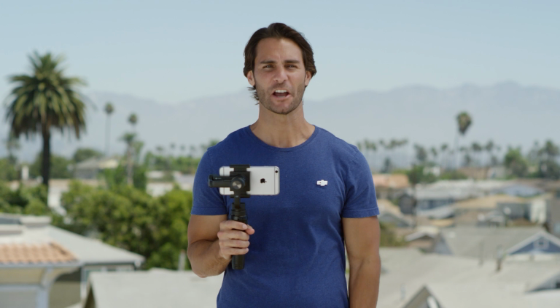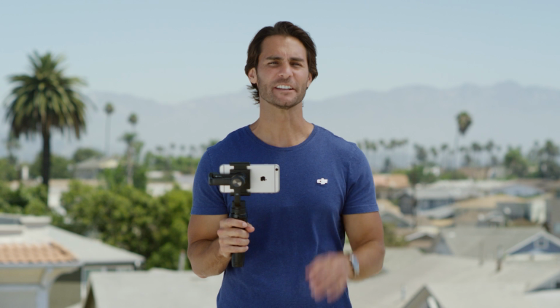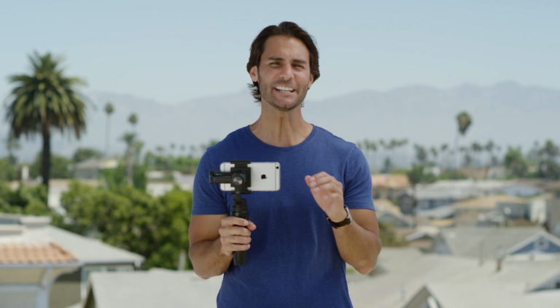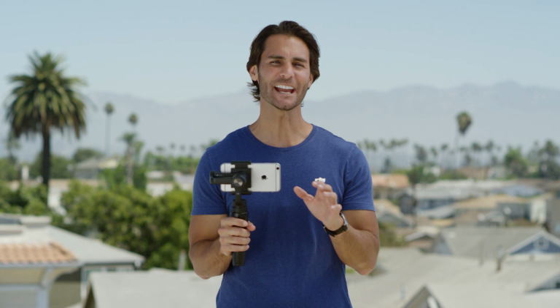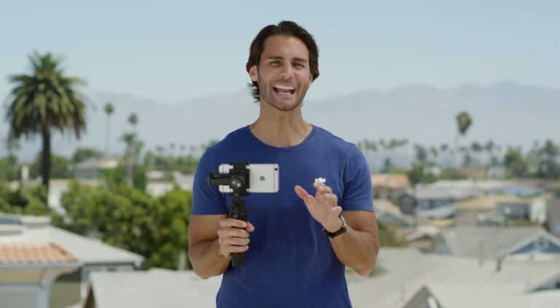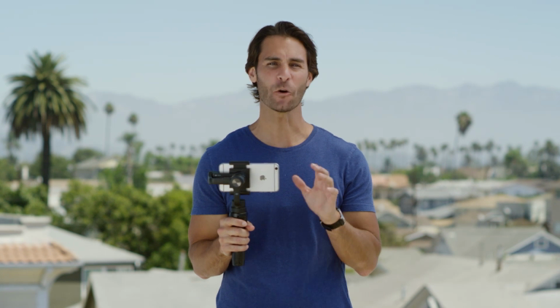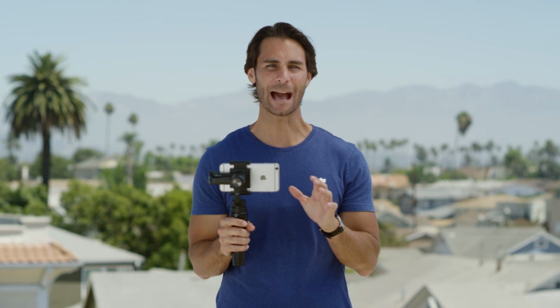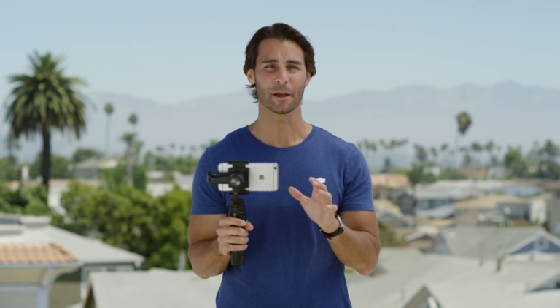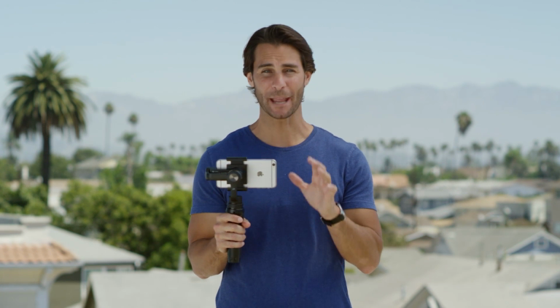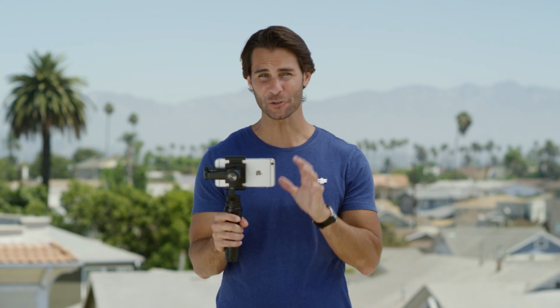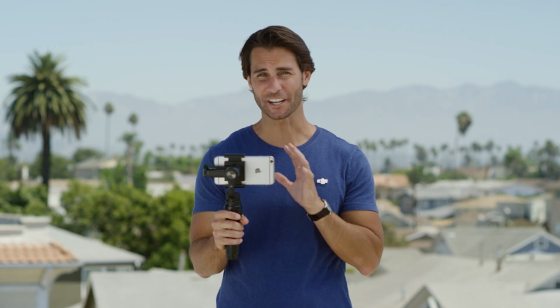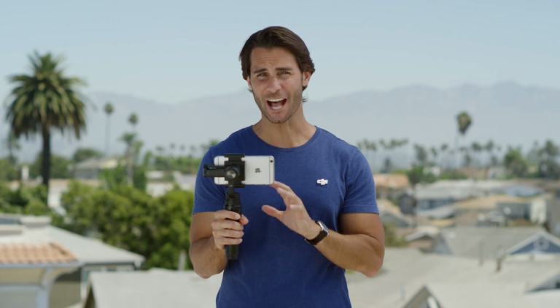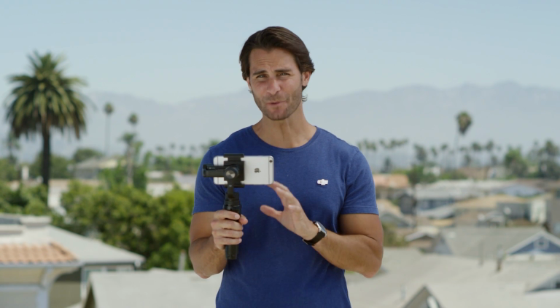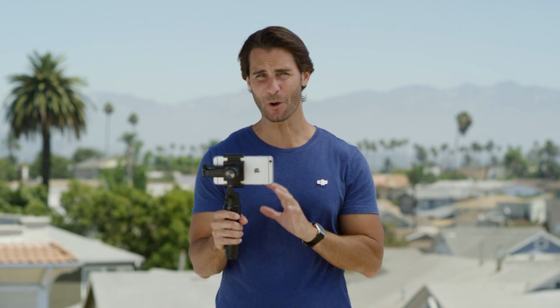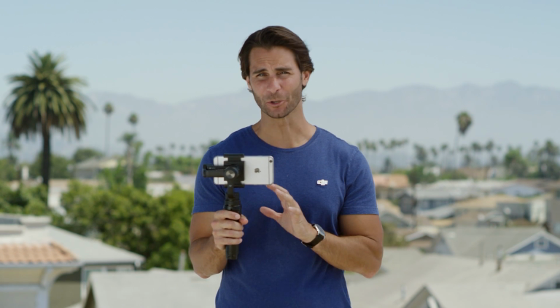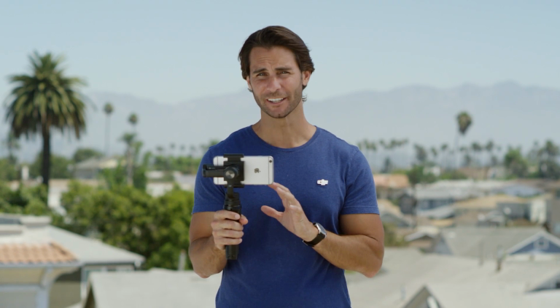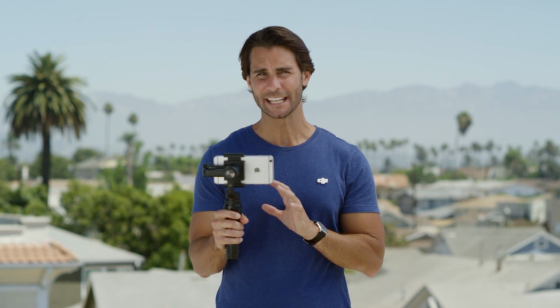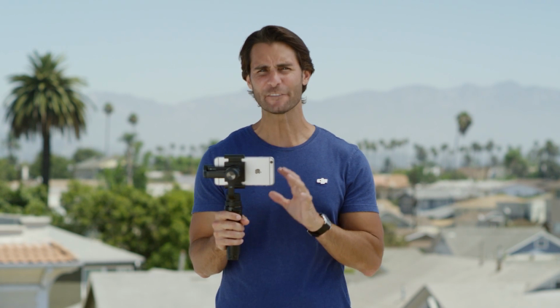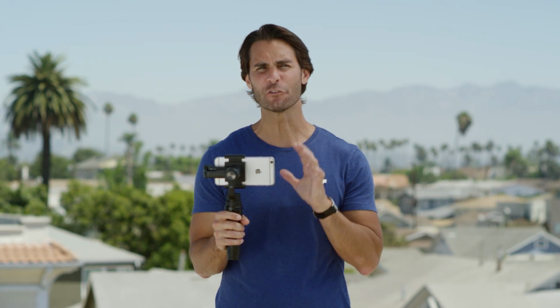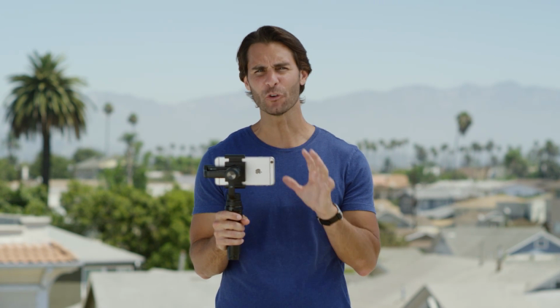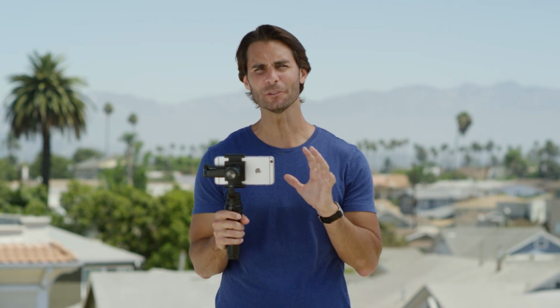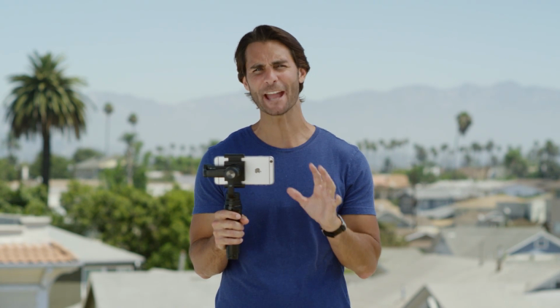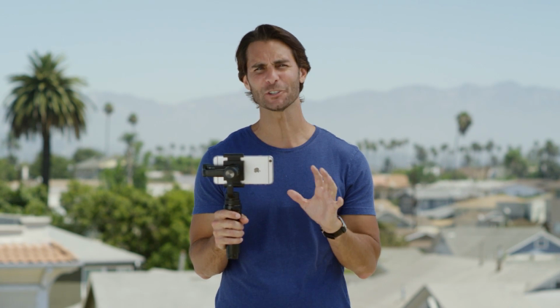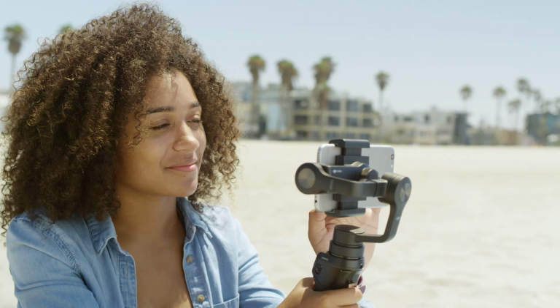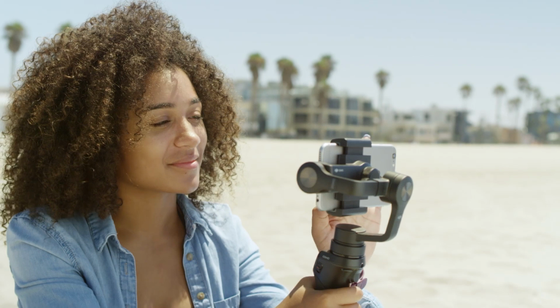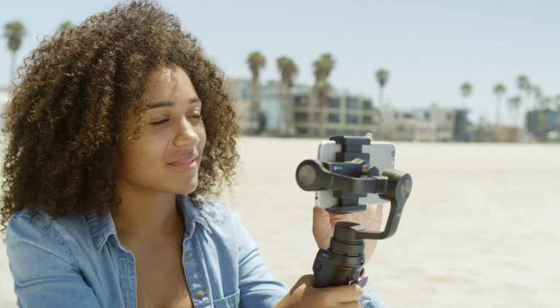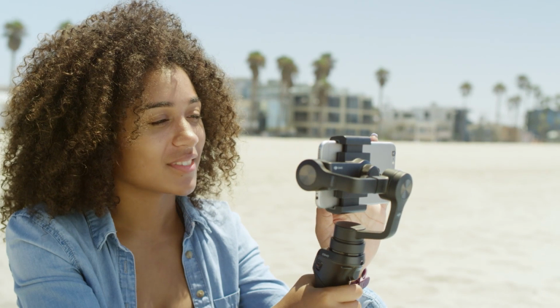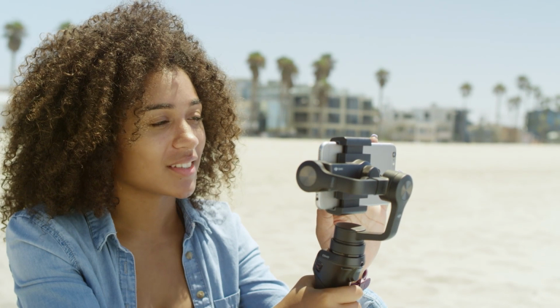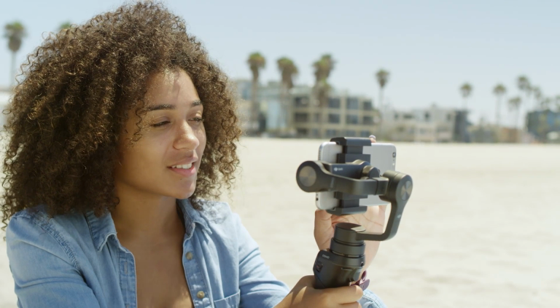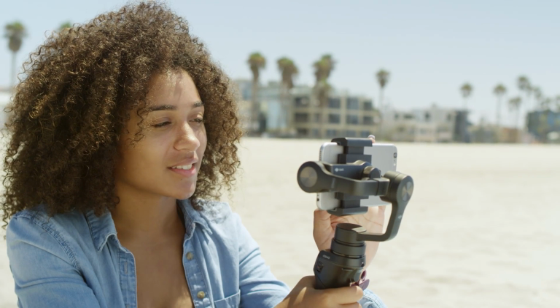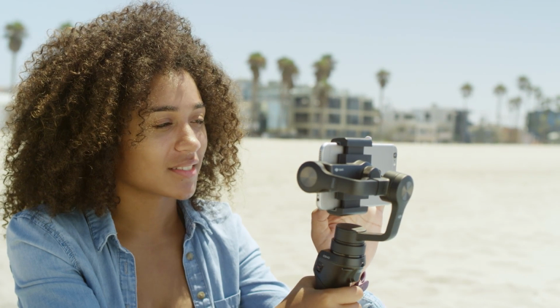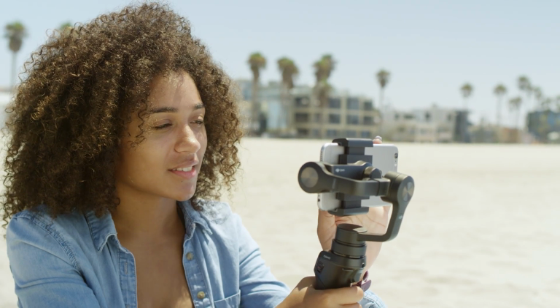The DJI Go app, paired with an Osmo Mobile, gives you full manual control of the camera on your phone.